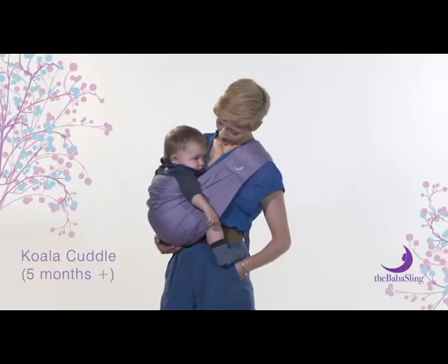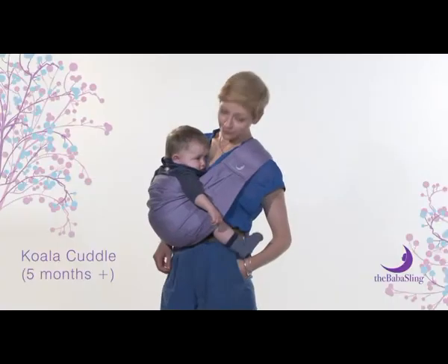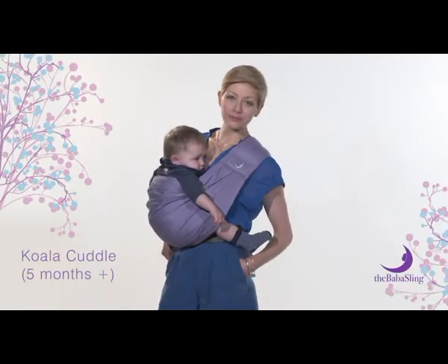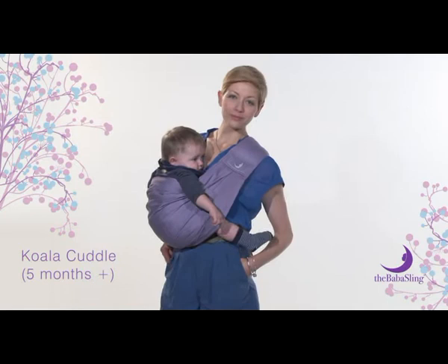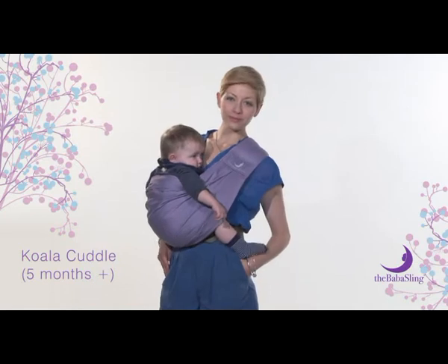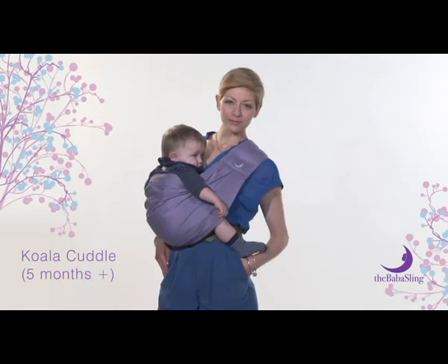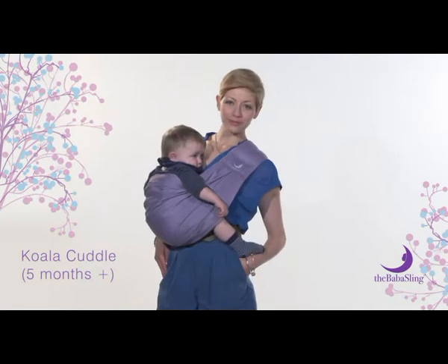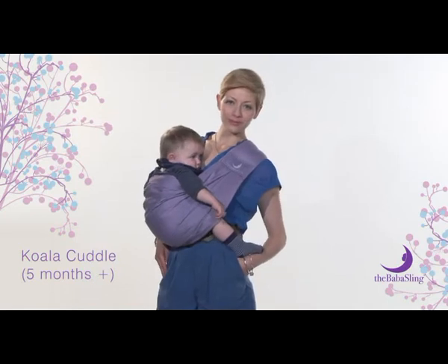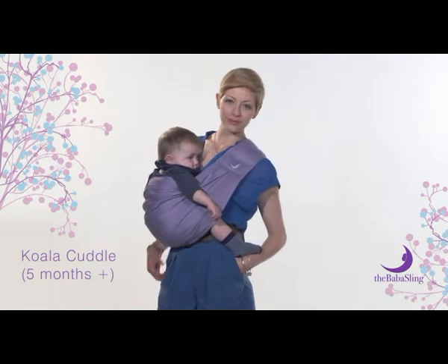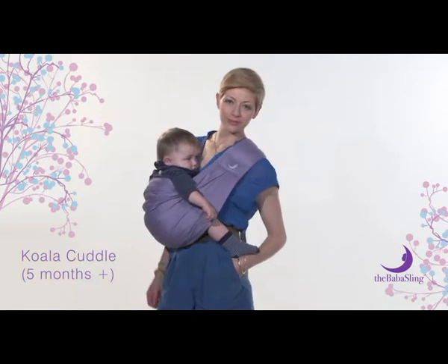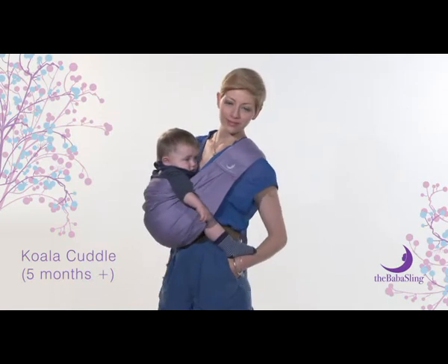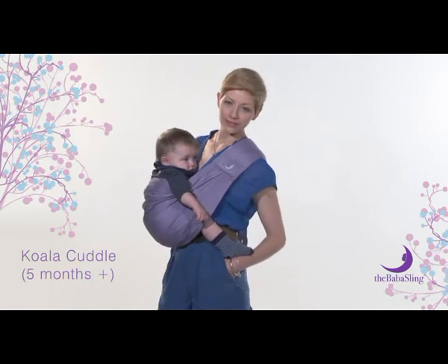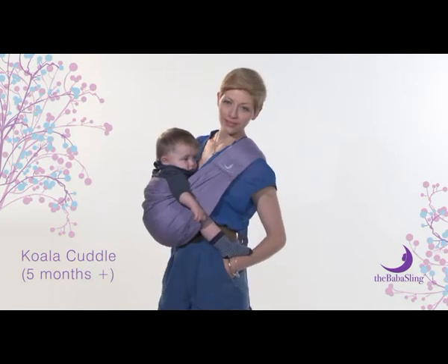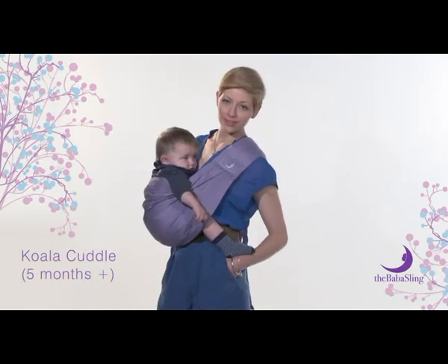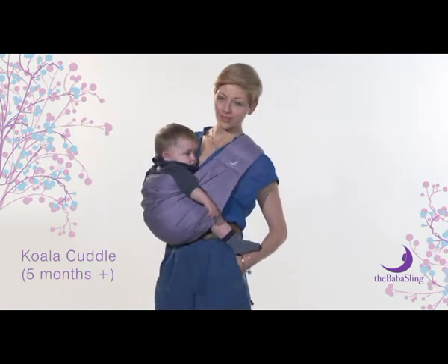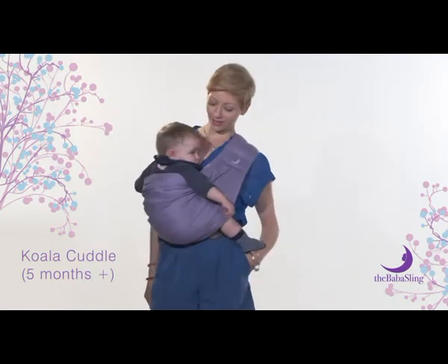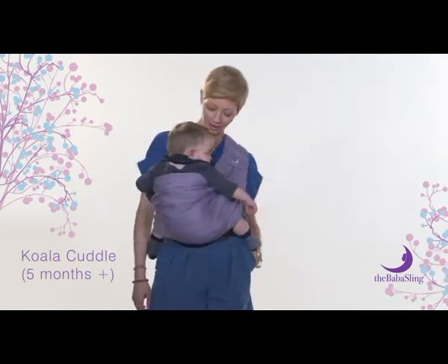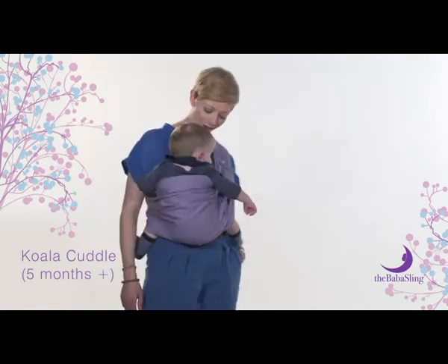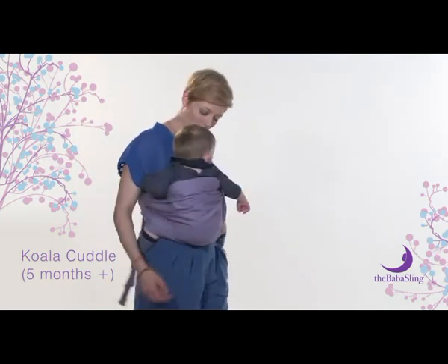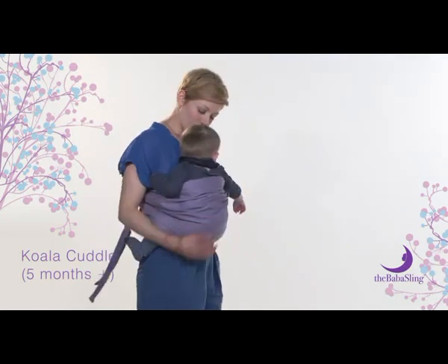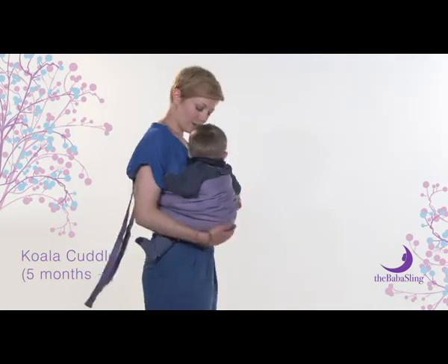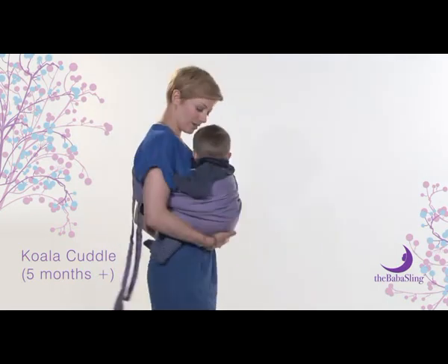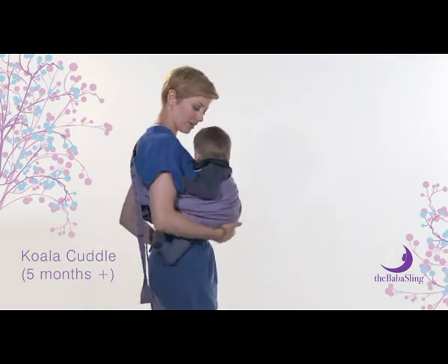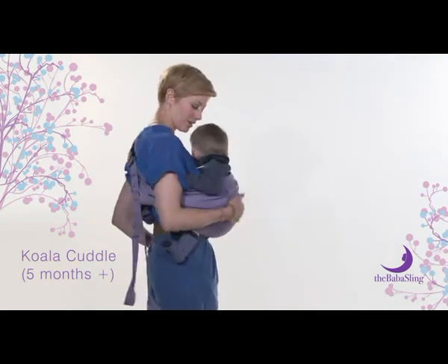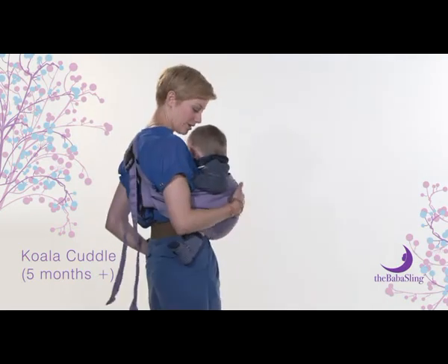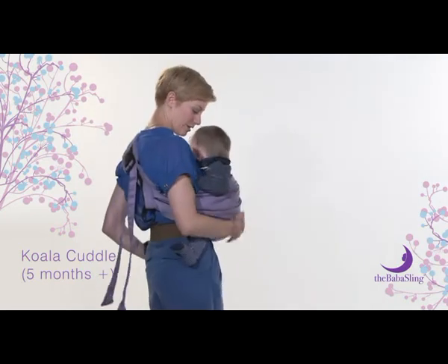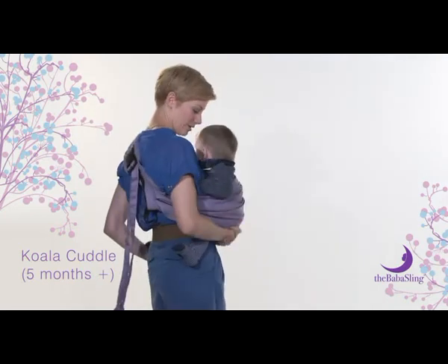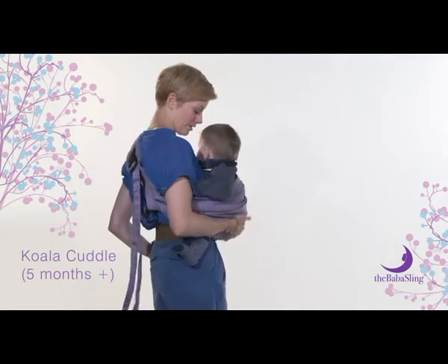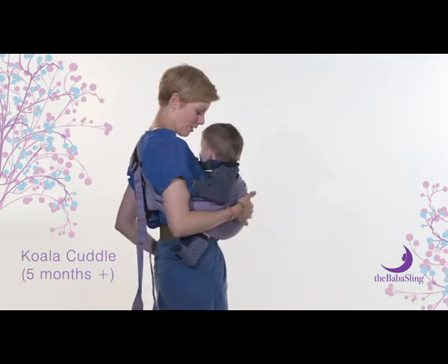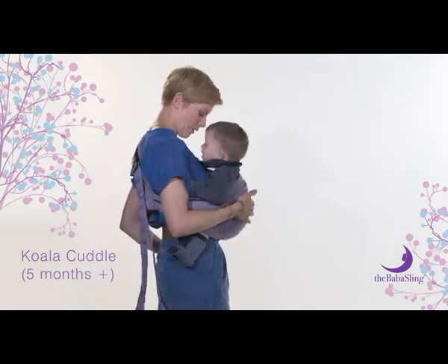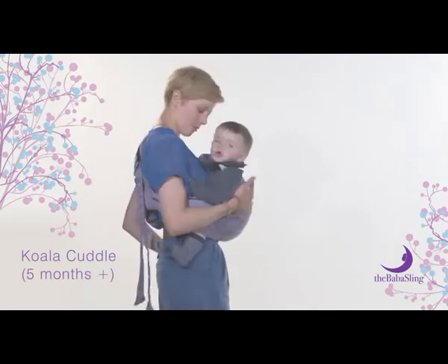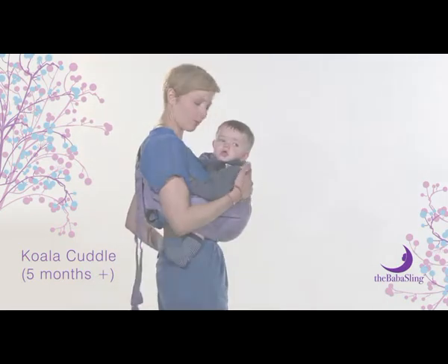If this doesn't feel right, you may need to take baby out and try again, maybe adjusting straps and position.